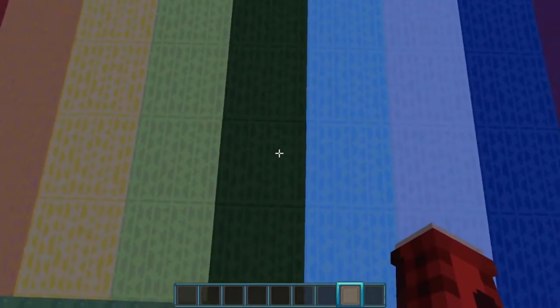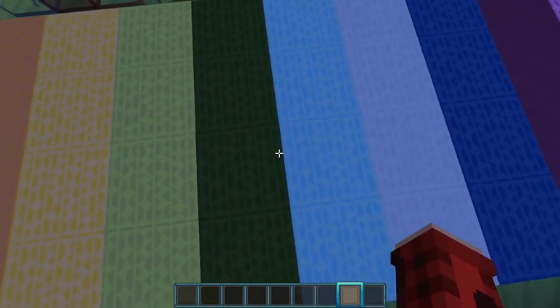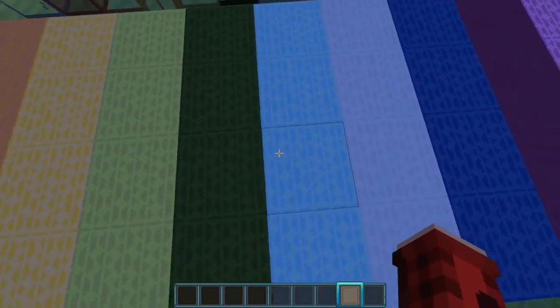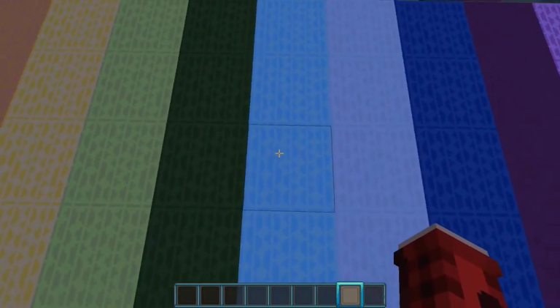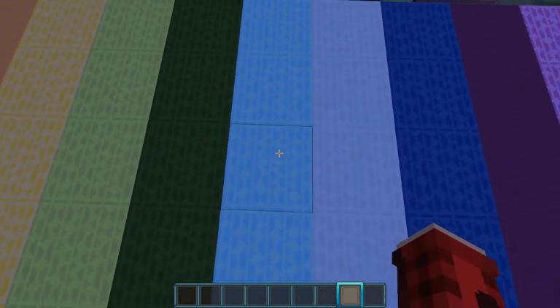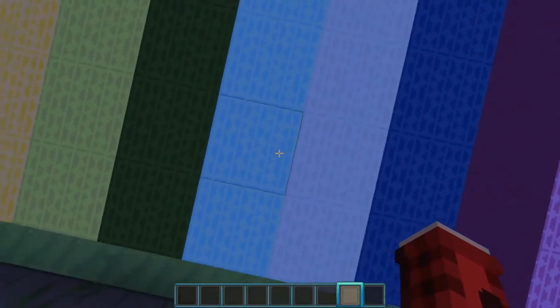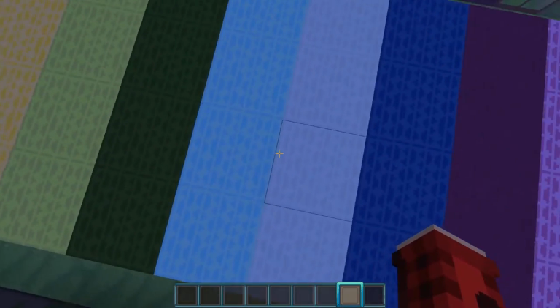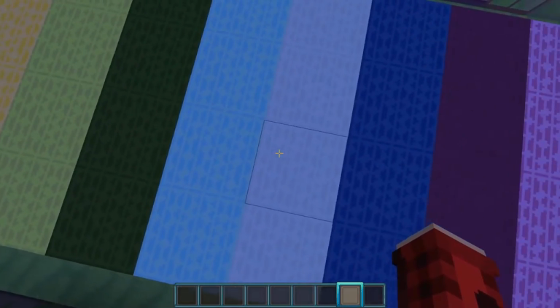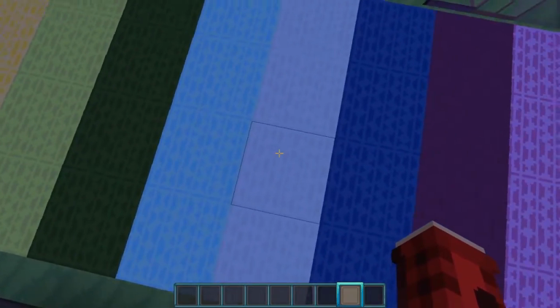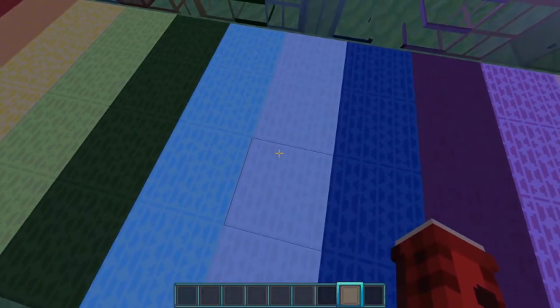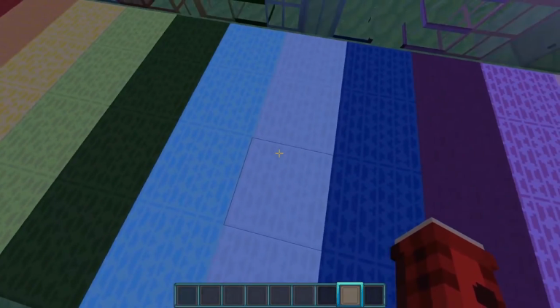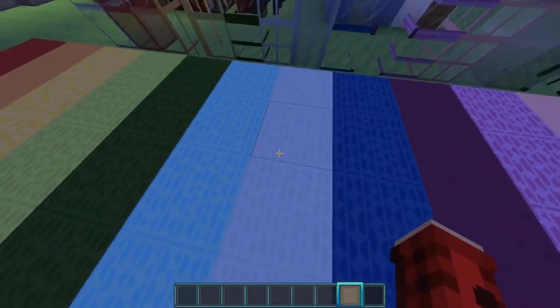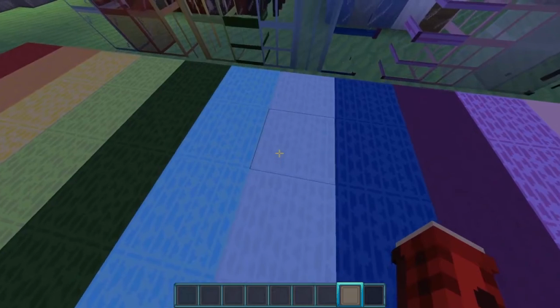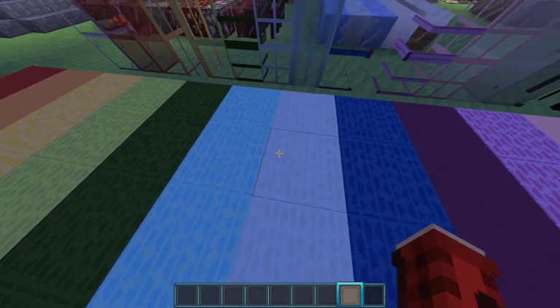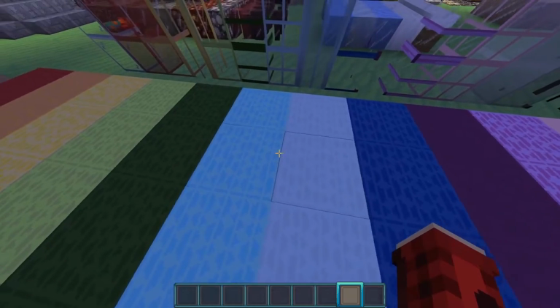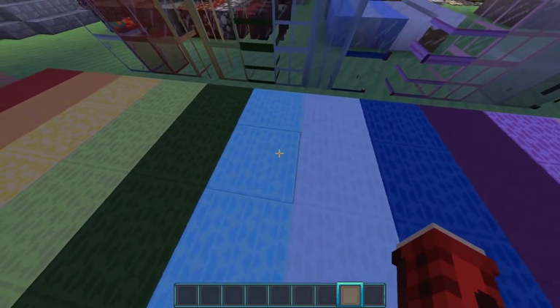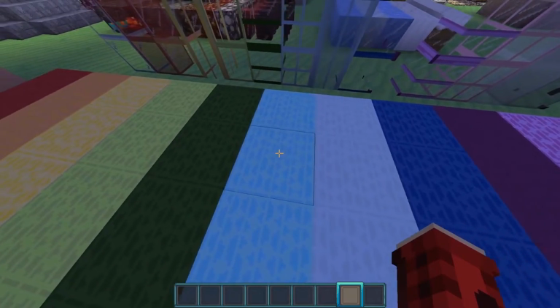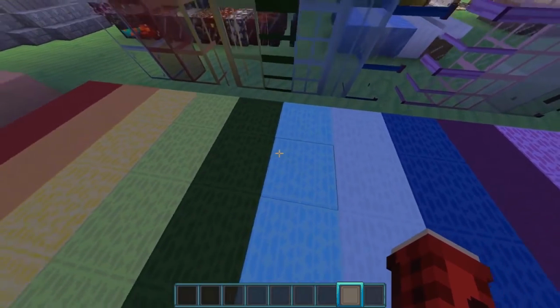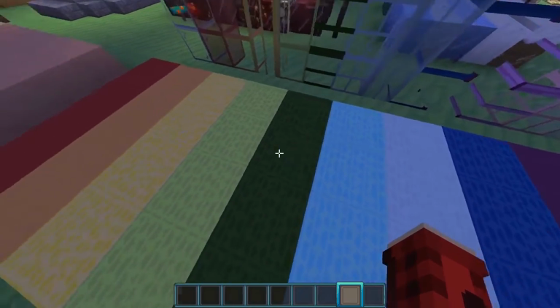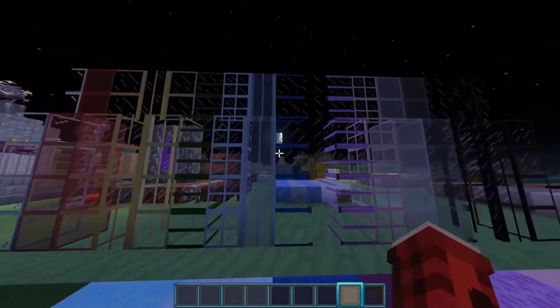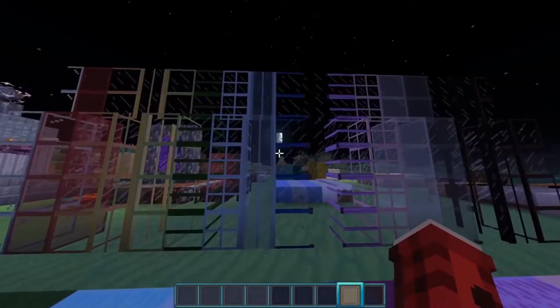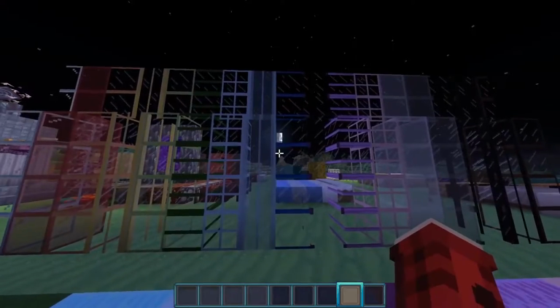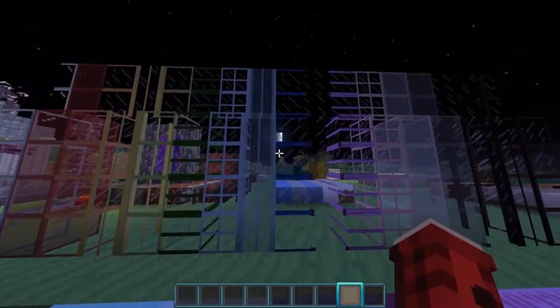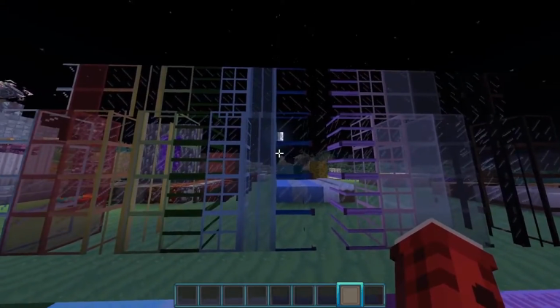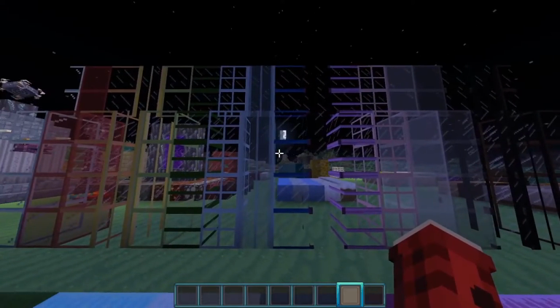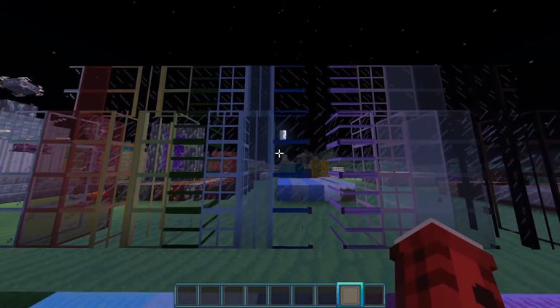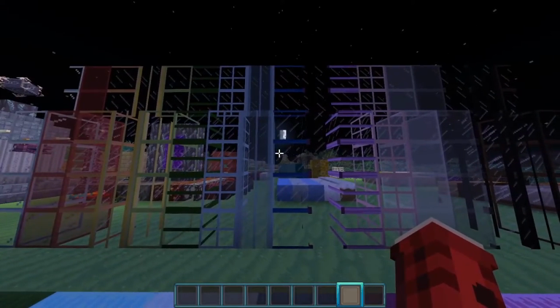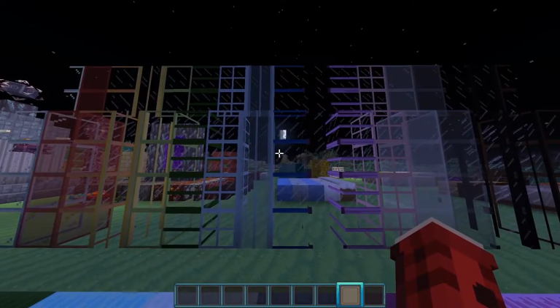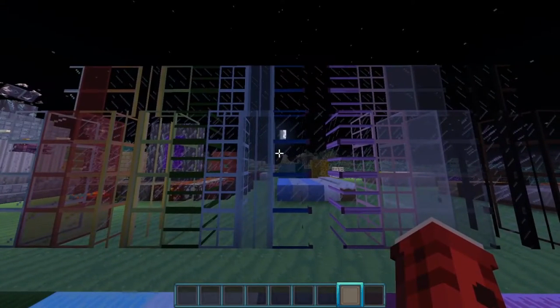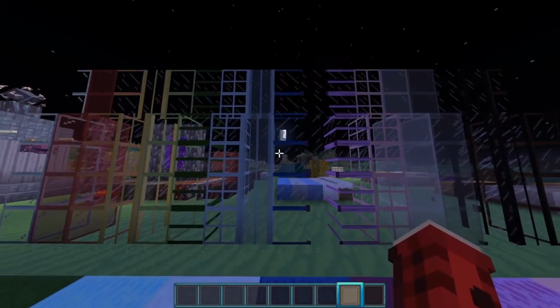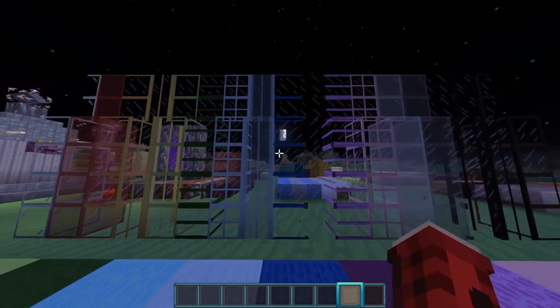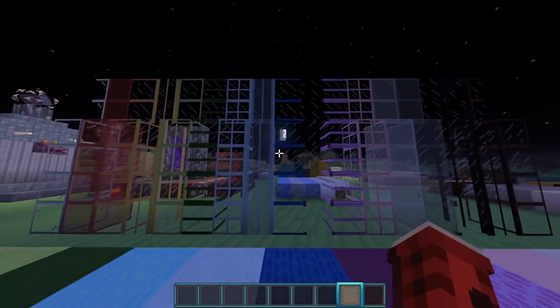Moving along, we have all of the wool and let me tell you, this wool texture is so beautiful. When you build with the regular wool you're just like 'I don't want to build with that,' but this stuff is so nice. I don't know how to describe it — it's just super super nice.